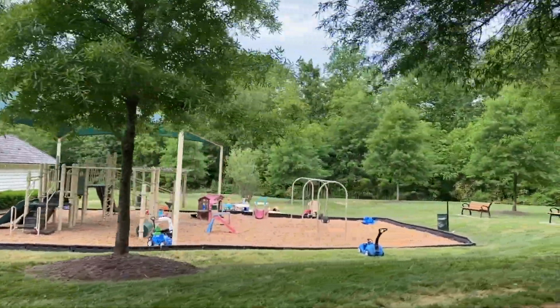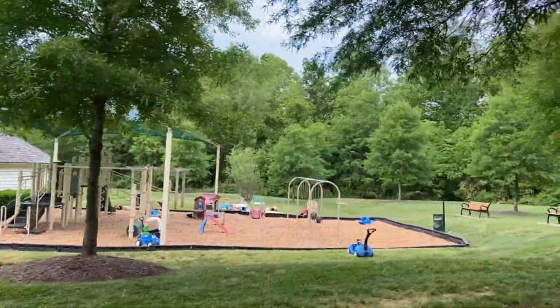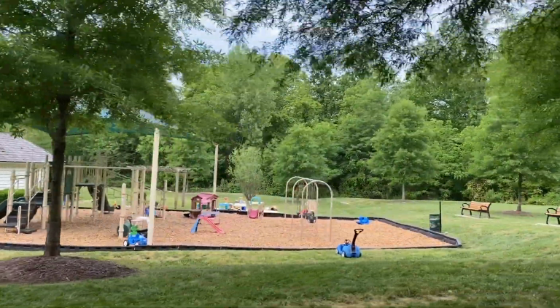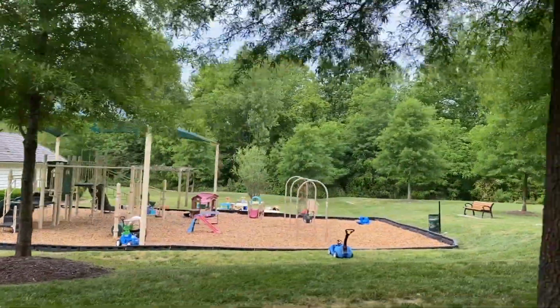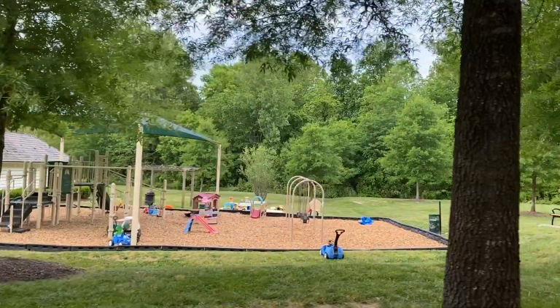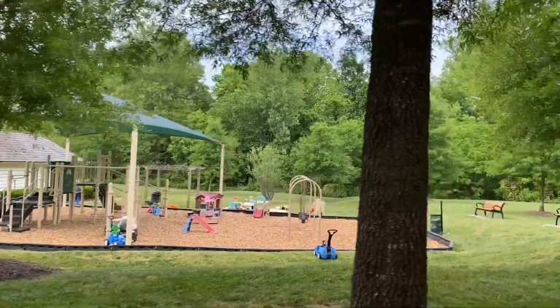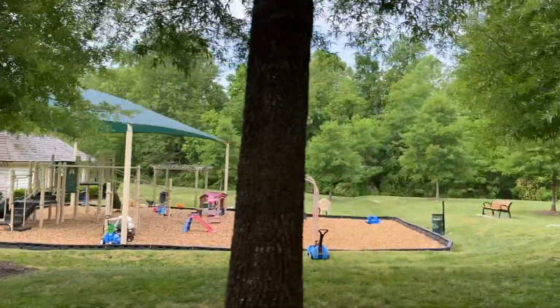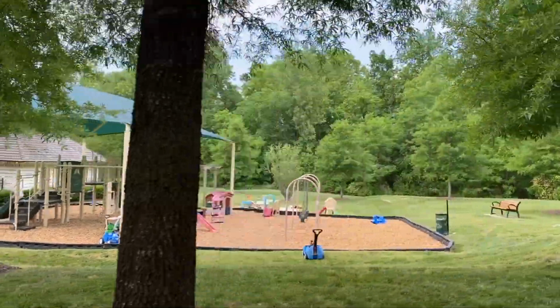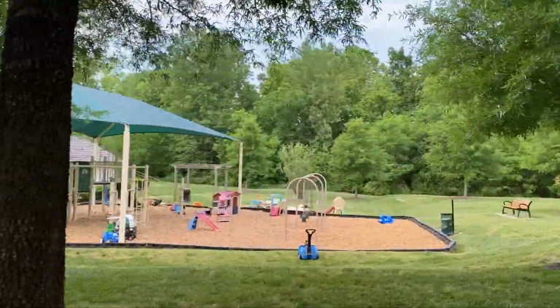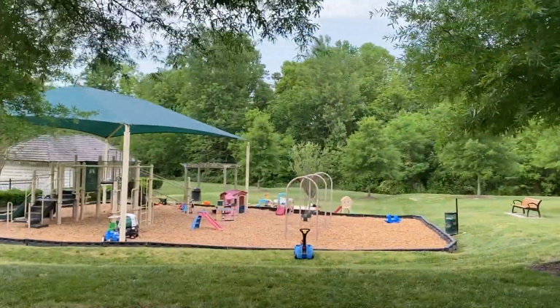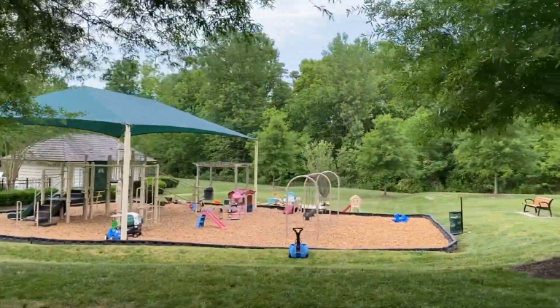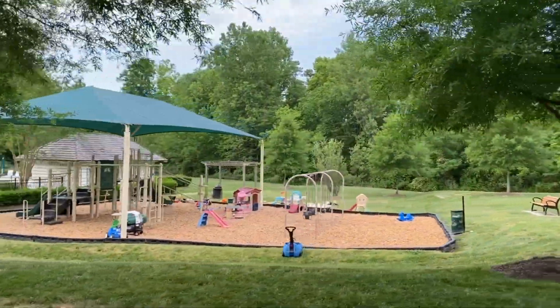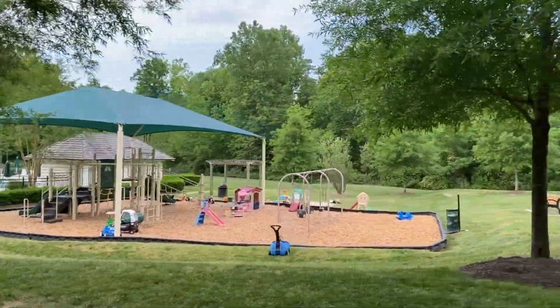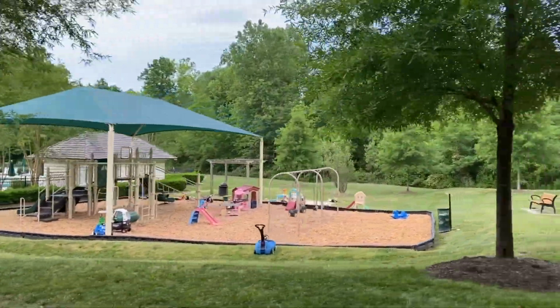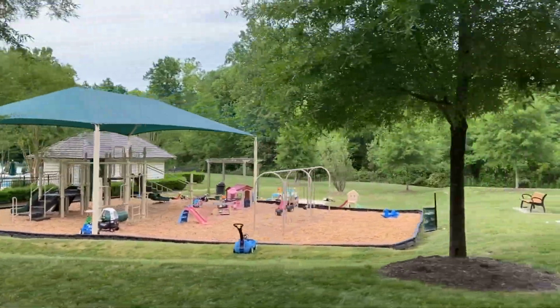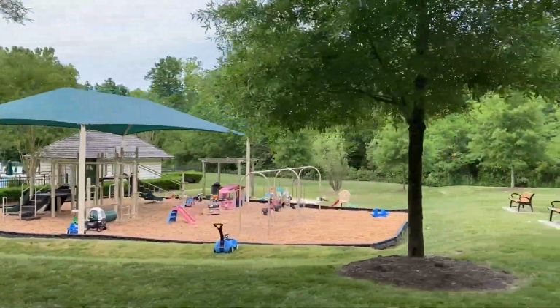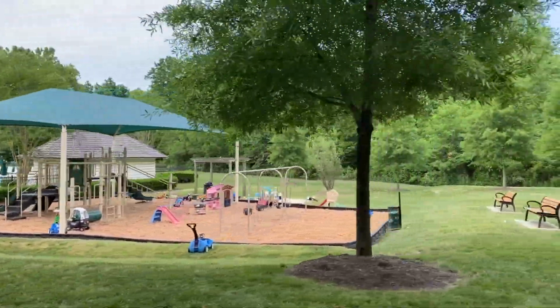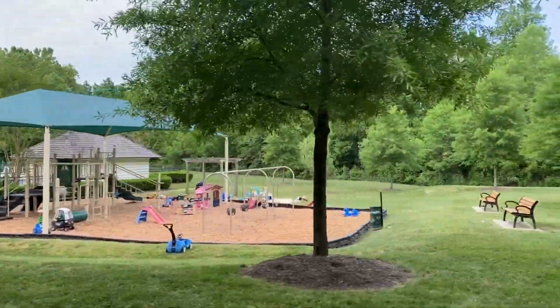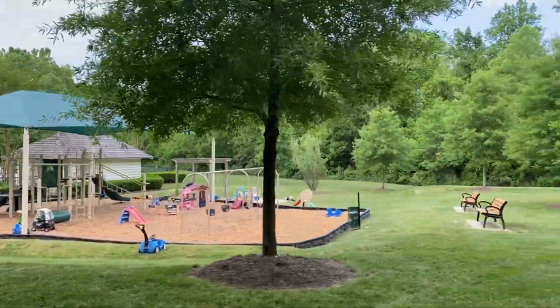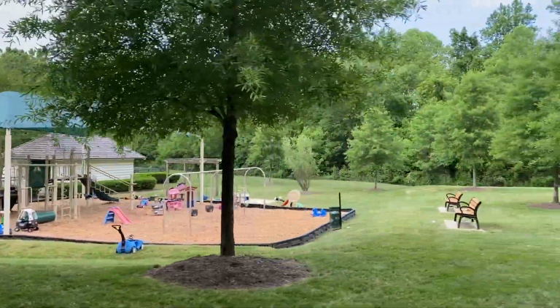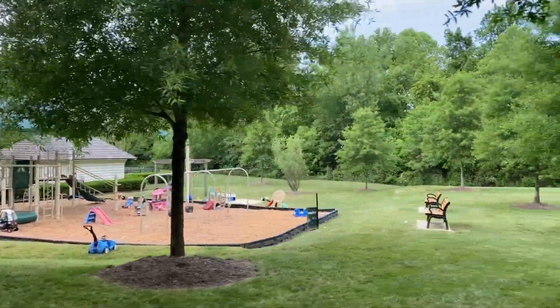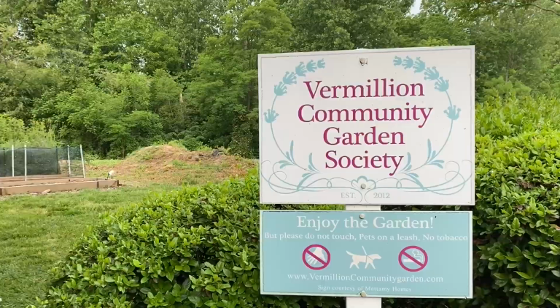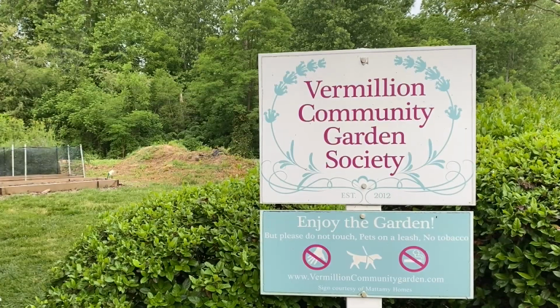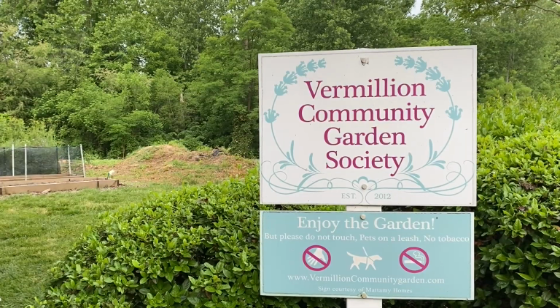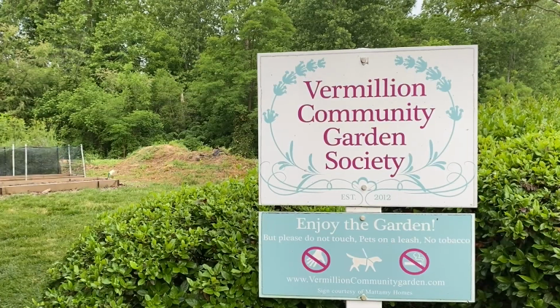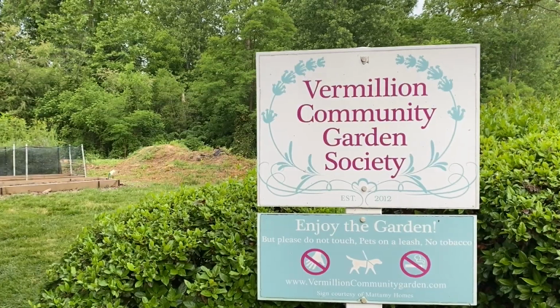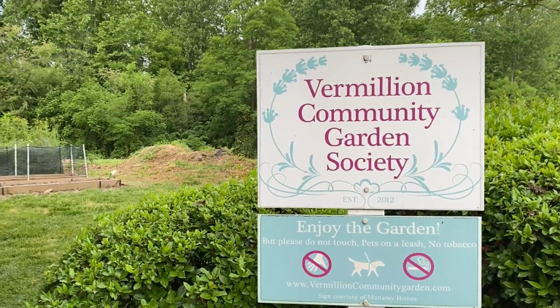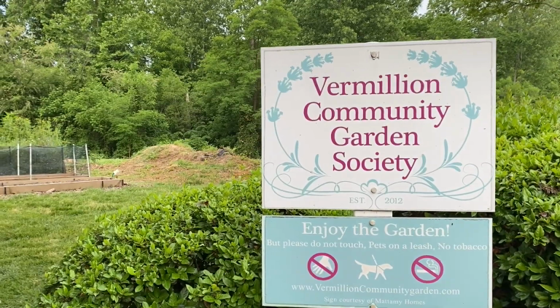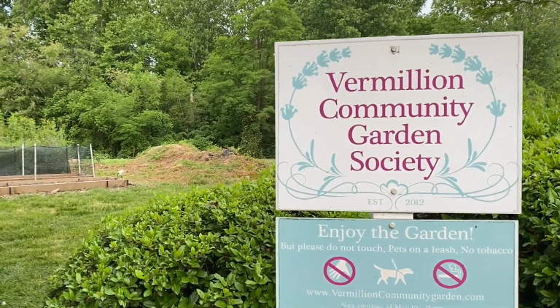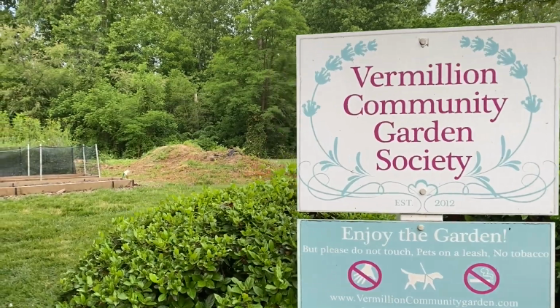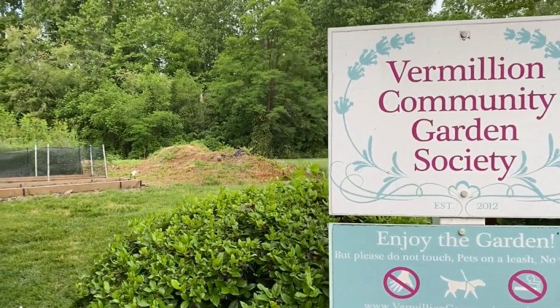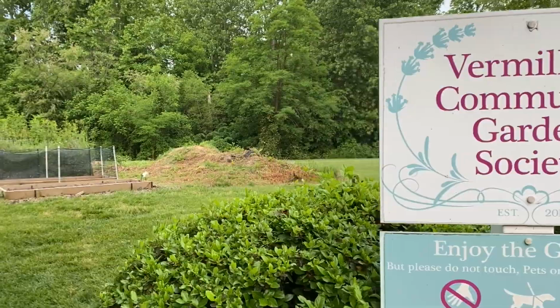I spoke briefly before about neighborhood amenities. These include parks, play areas, swimming pools, and even your very own community garden.